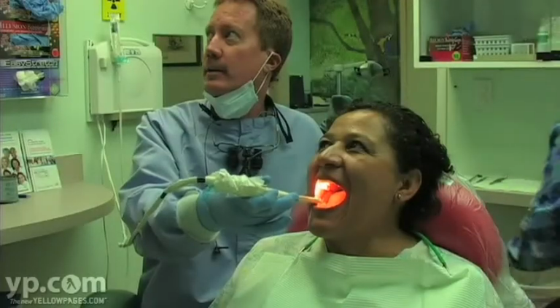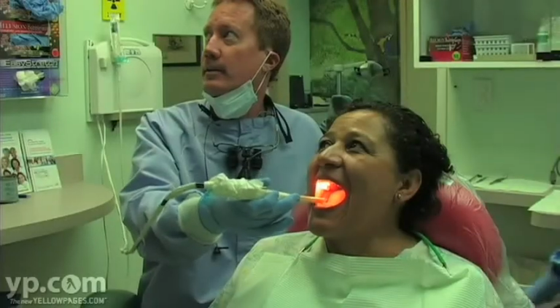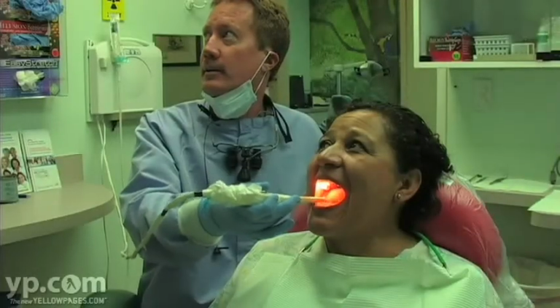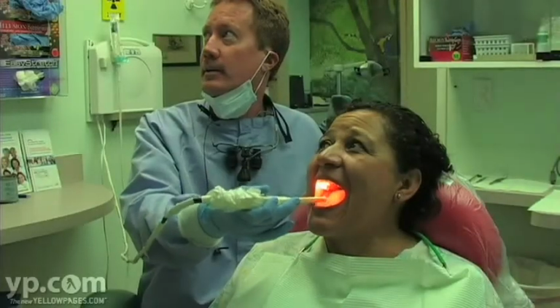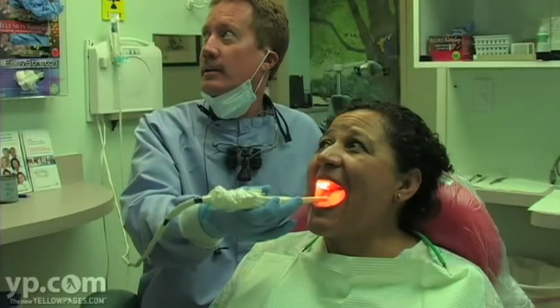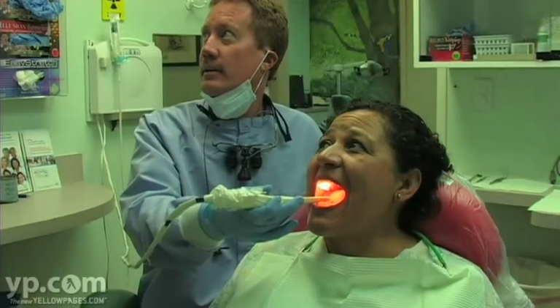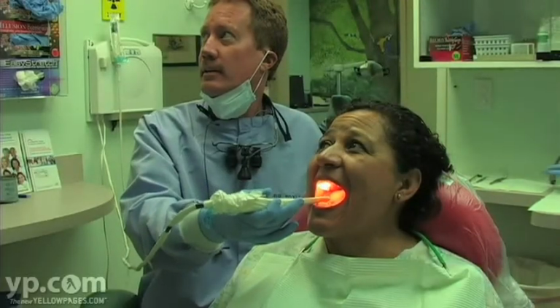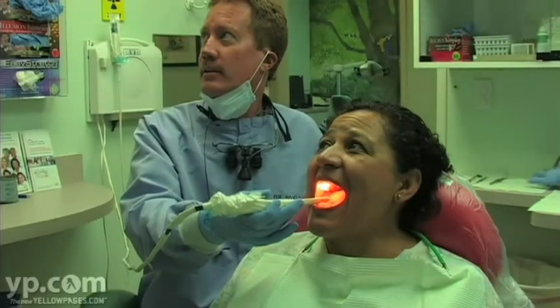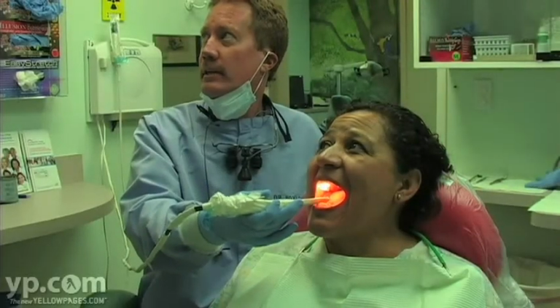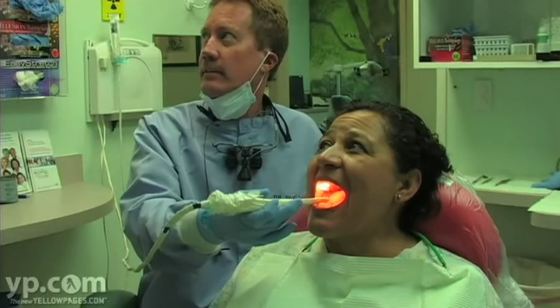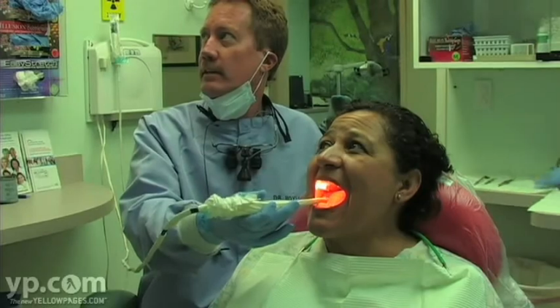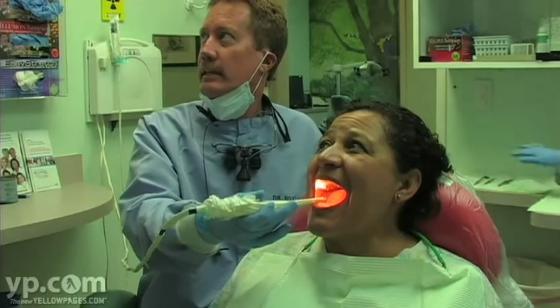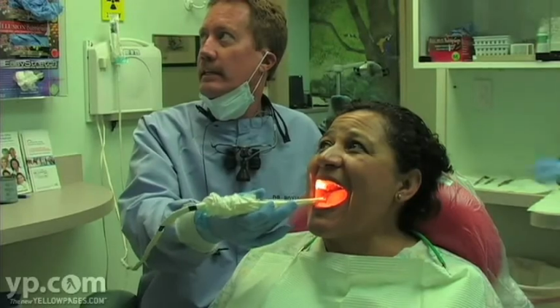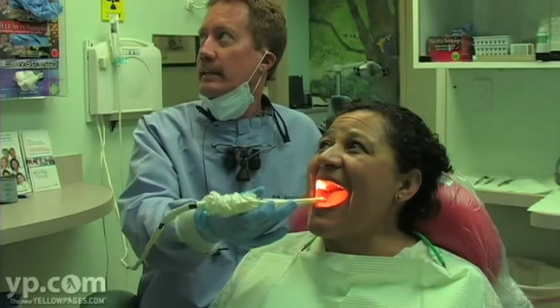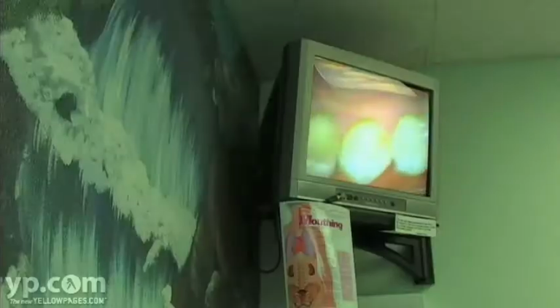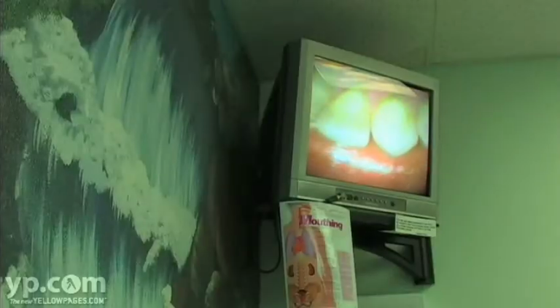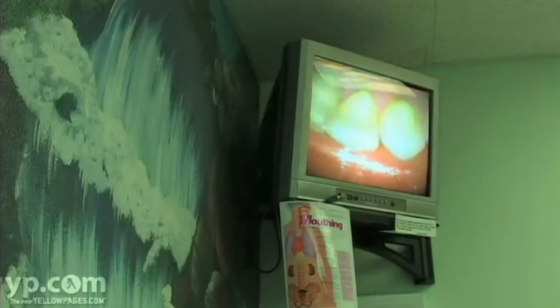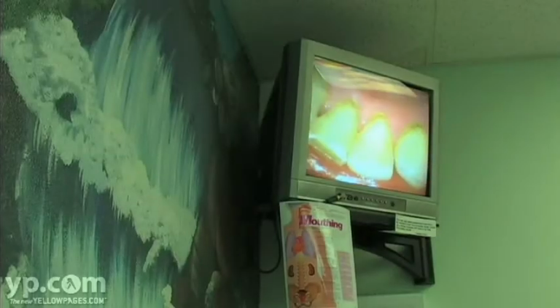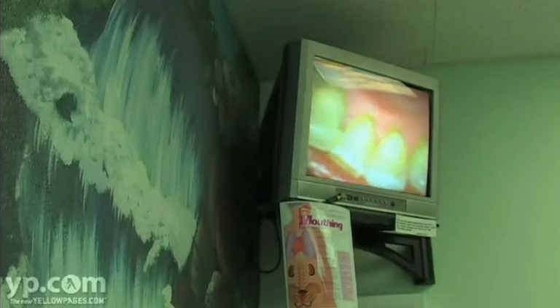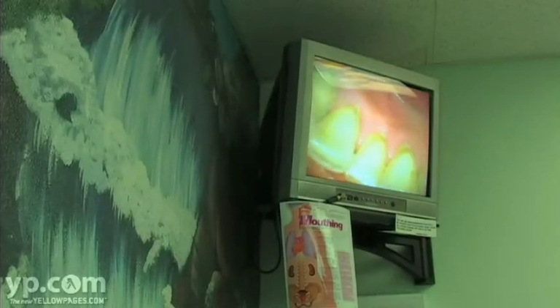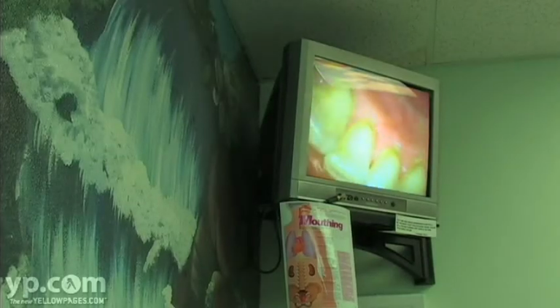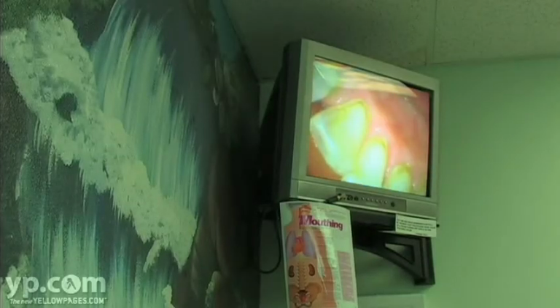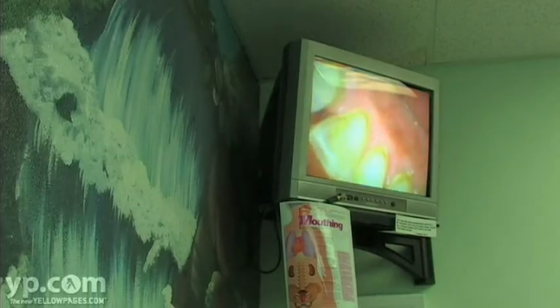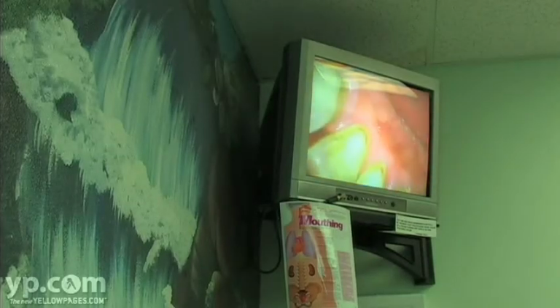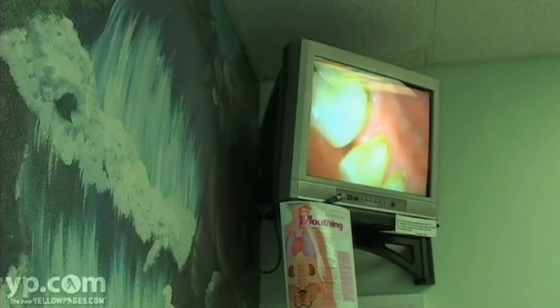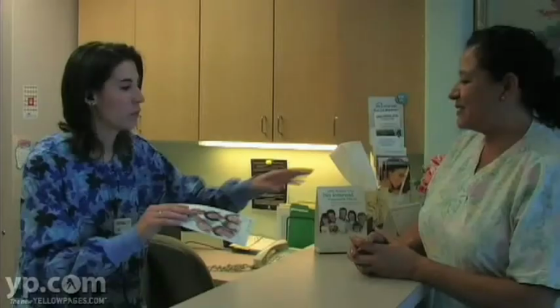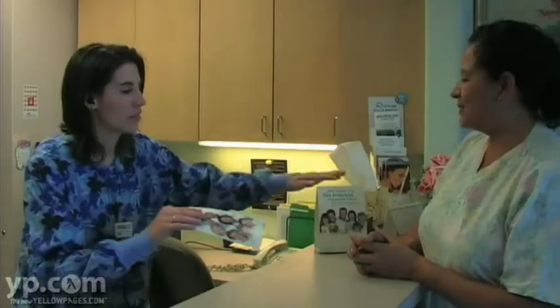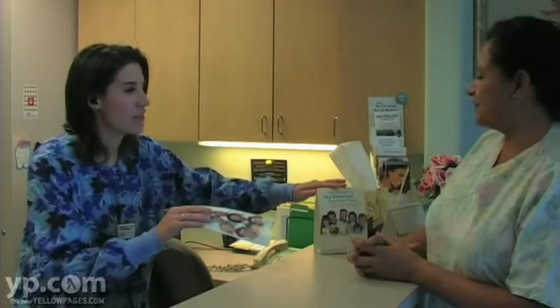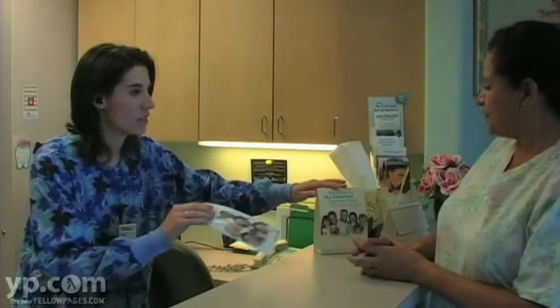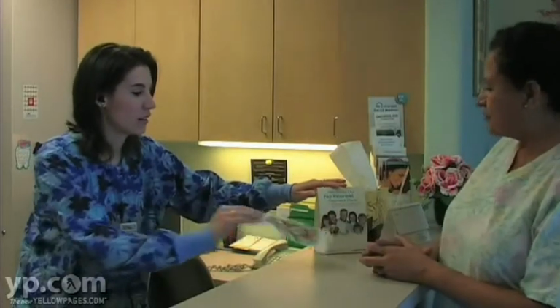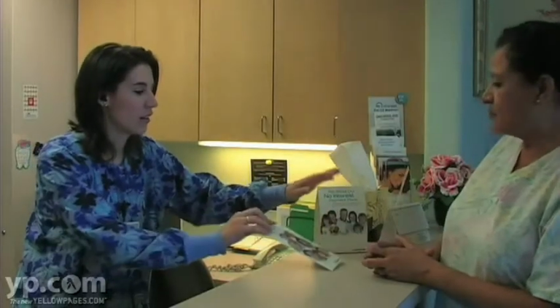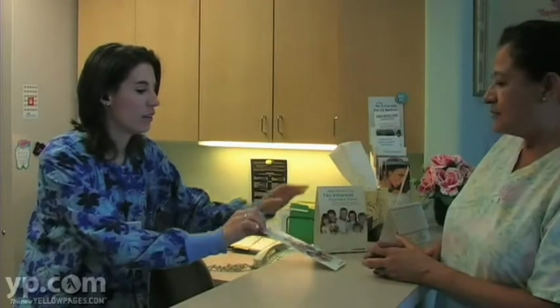The intraoral cameras are a real big help. I and the patient can see what's going on with their teeth.